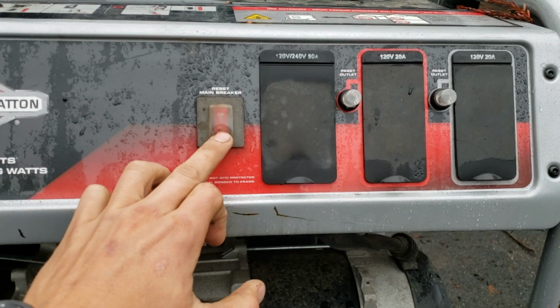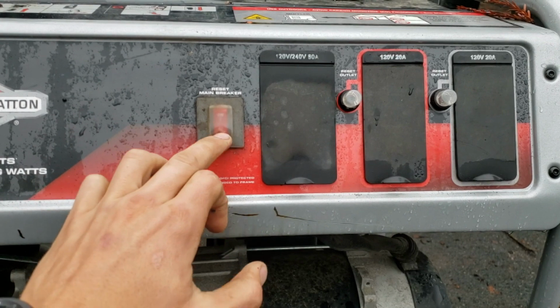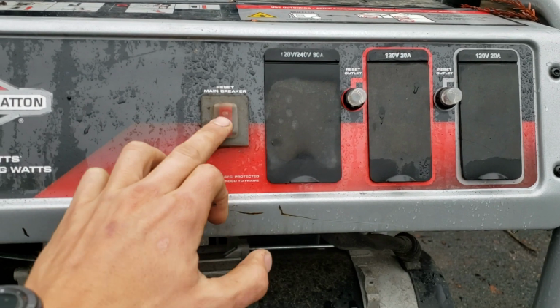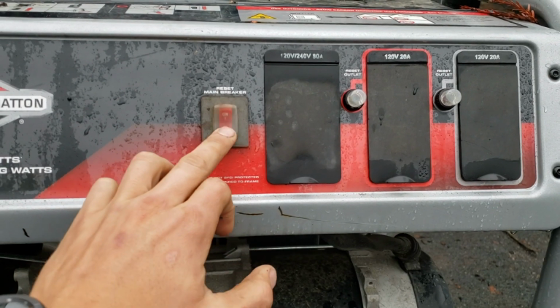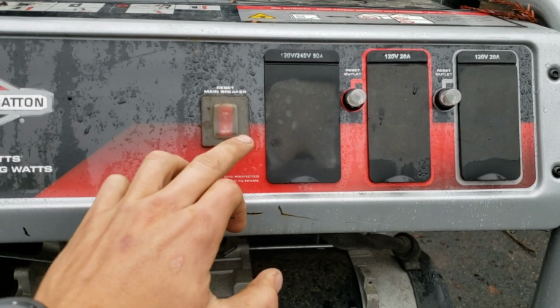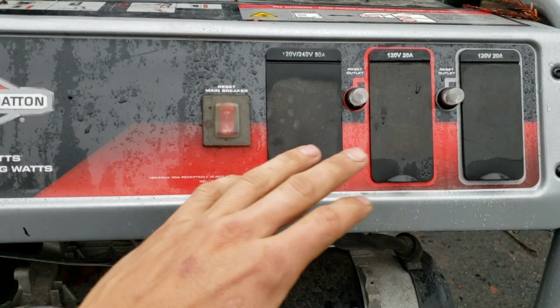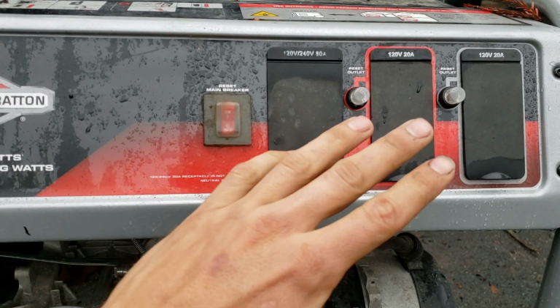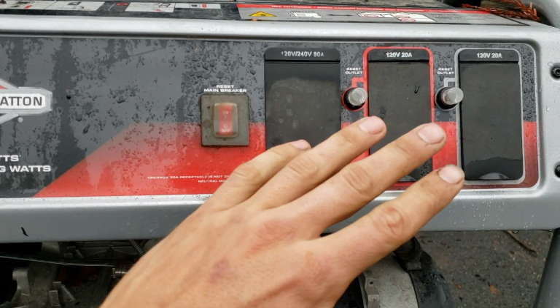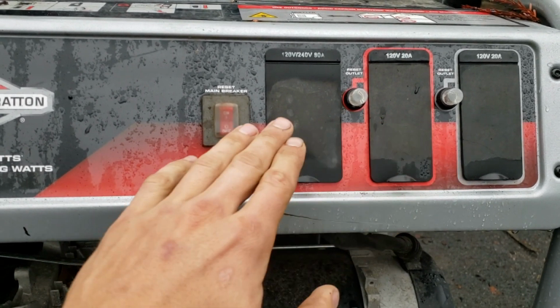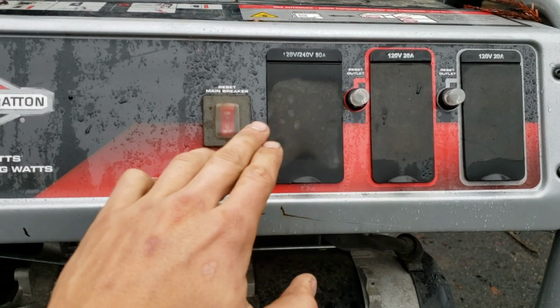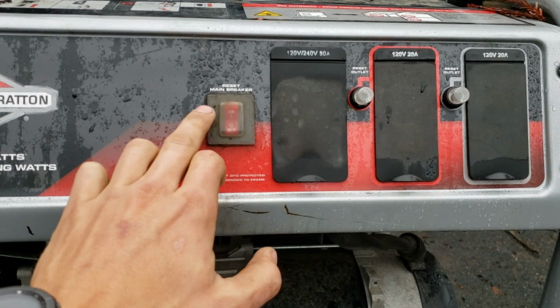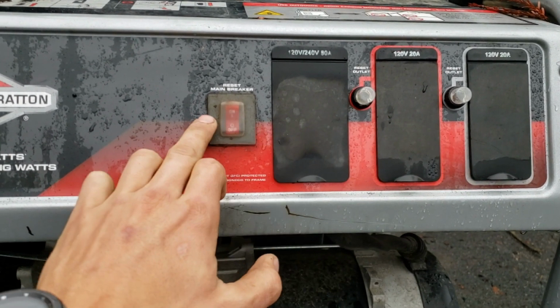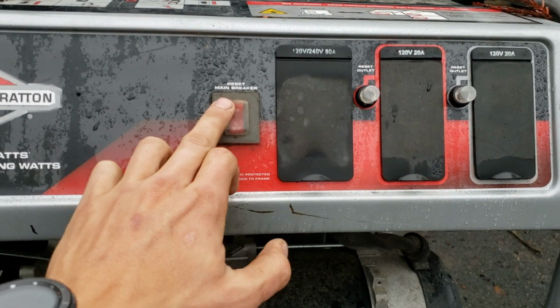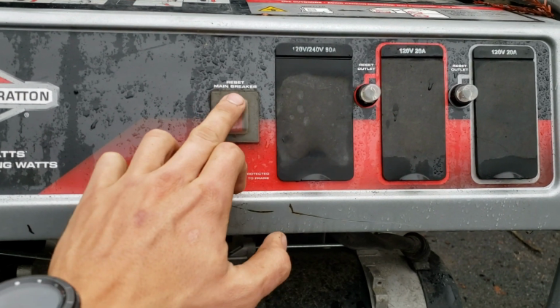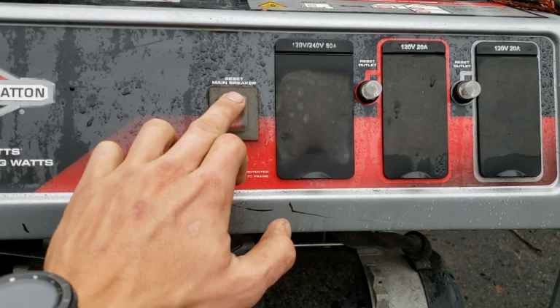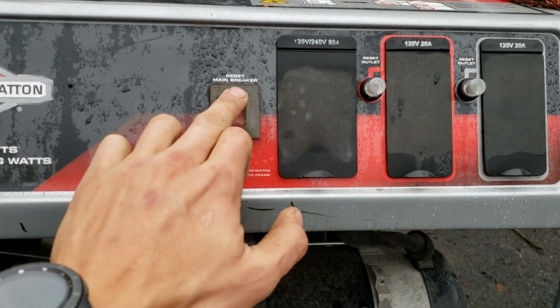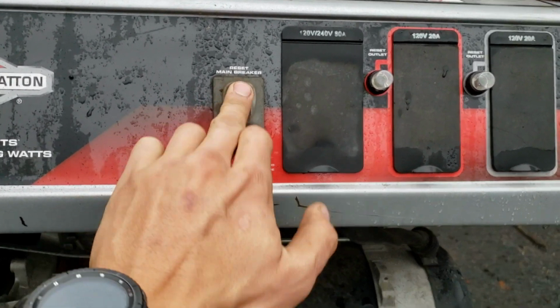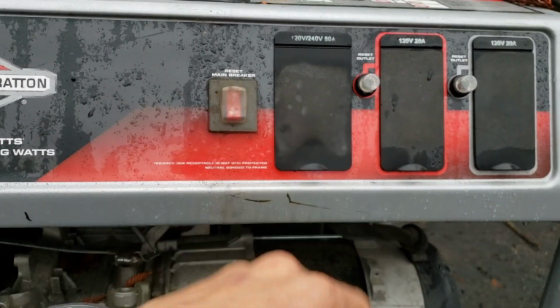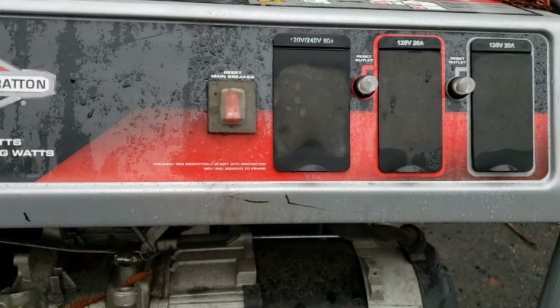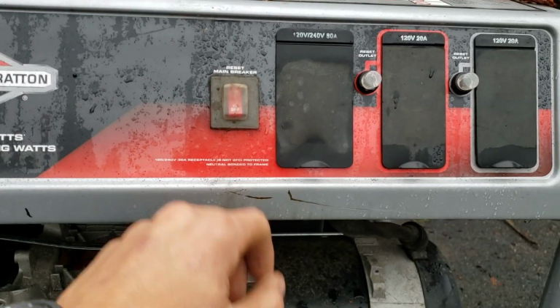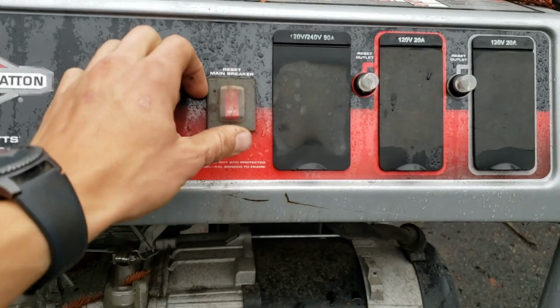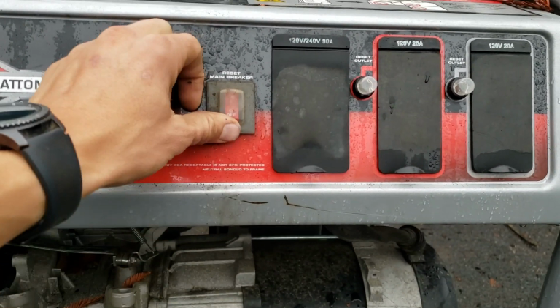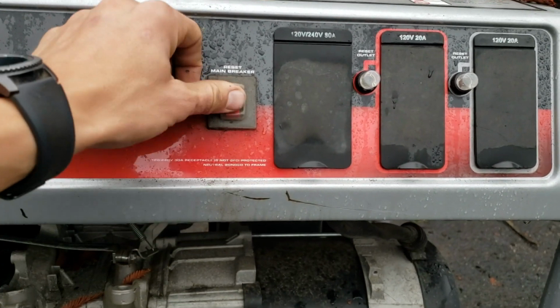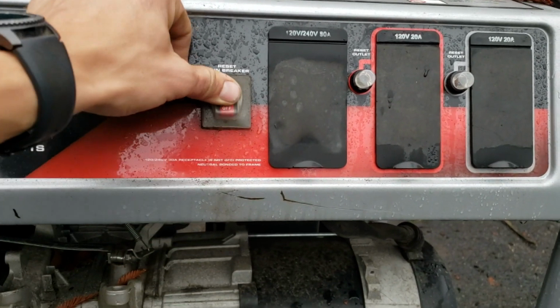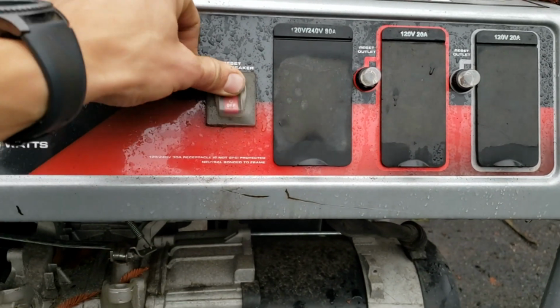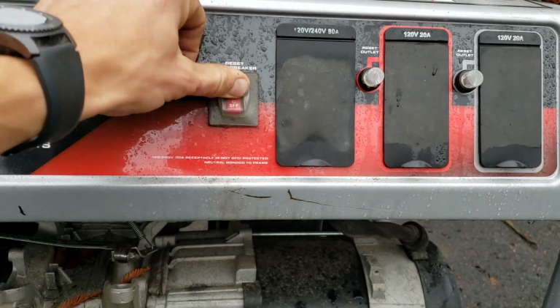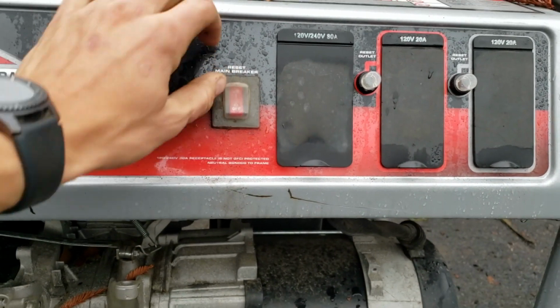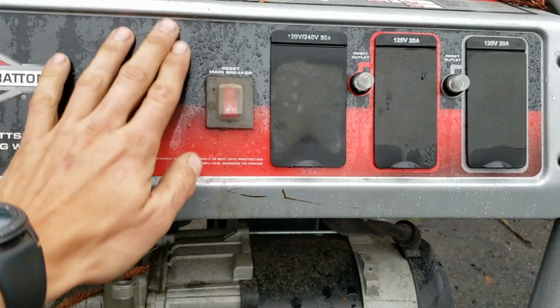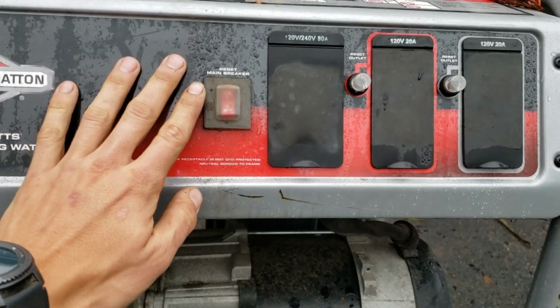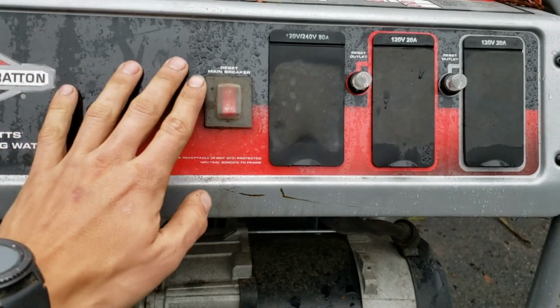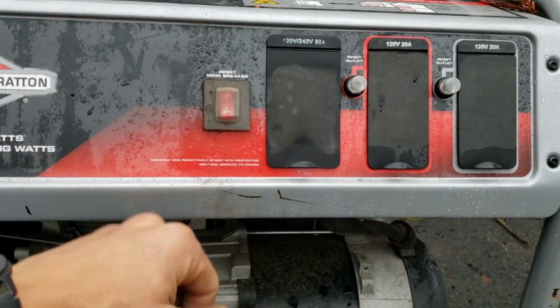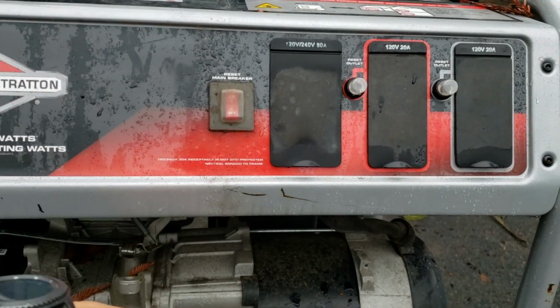Once you've ensured that you're all good to go, push the circuit breaker to the on position and it should stay there.